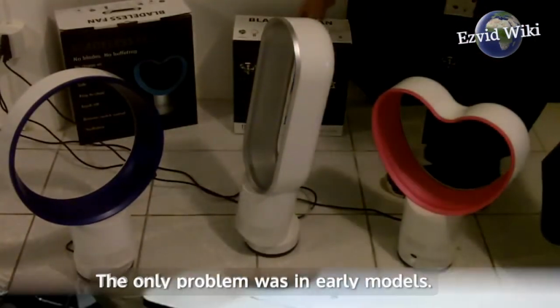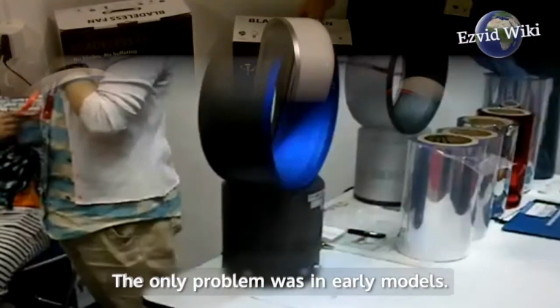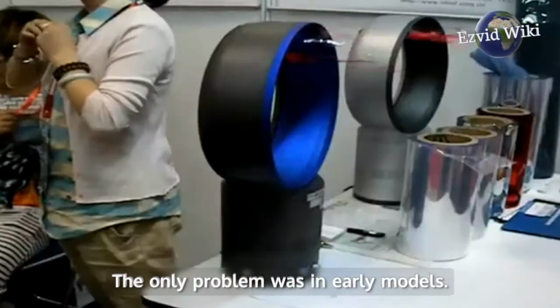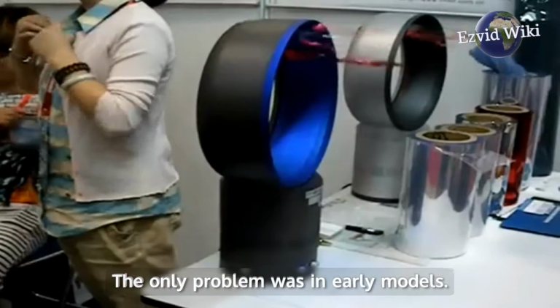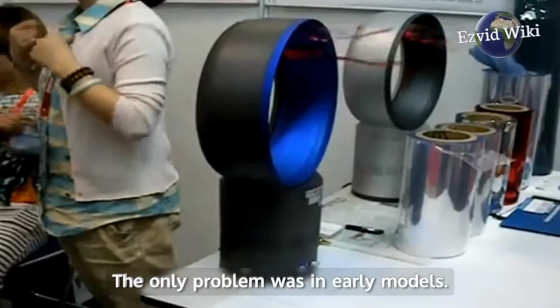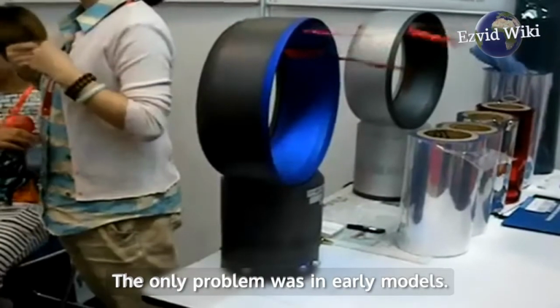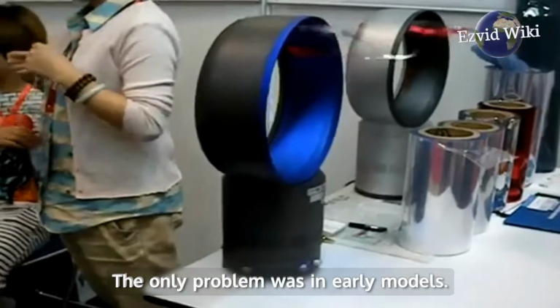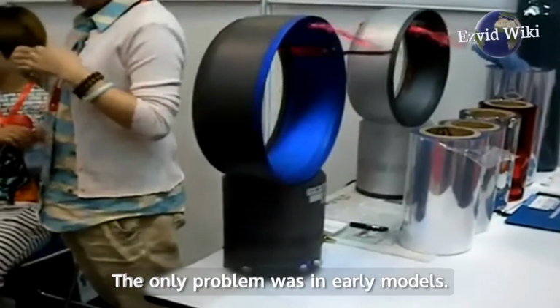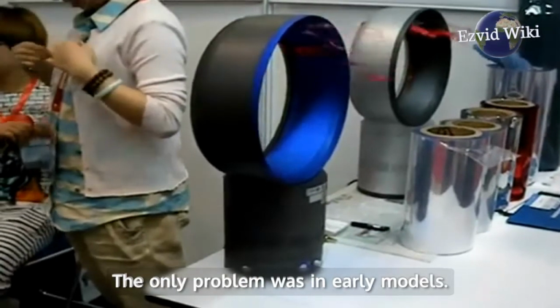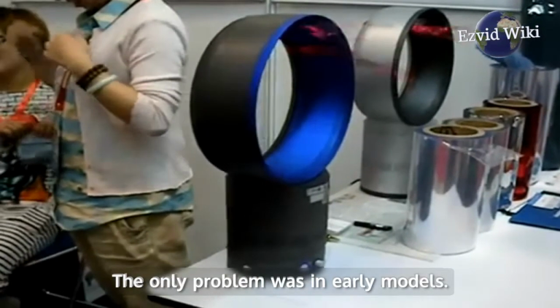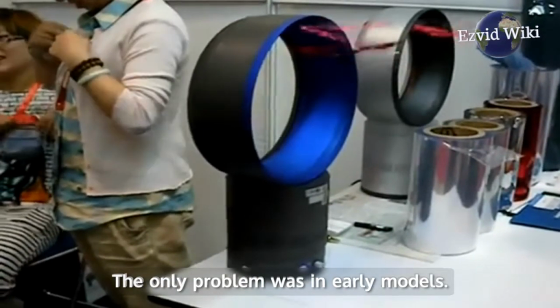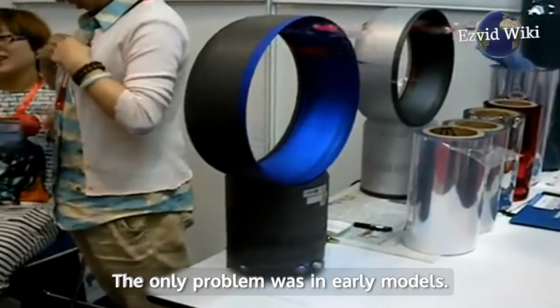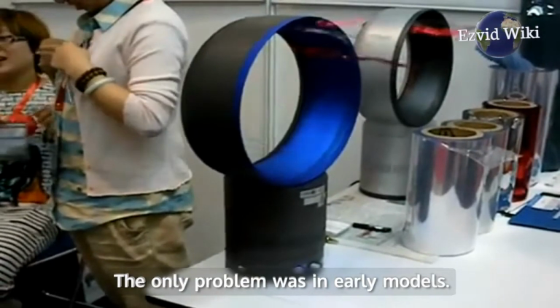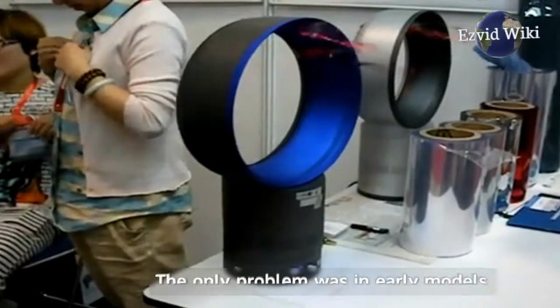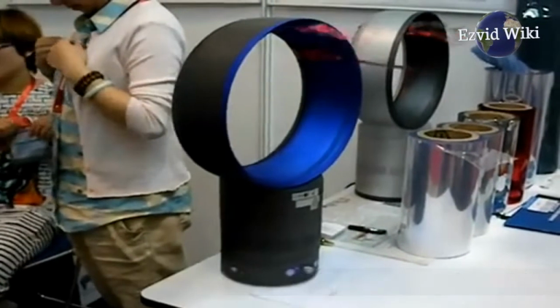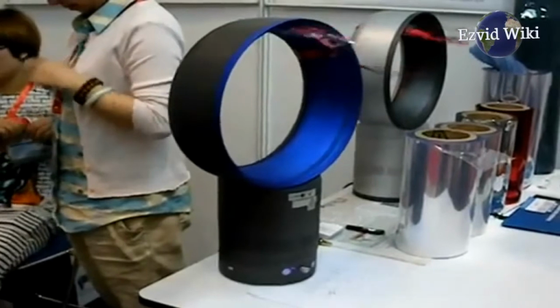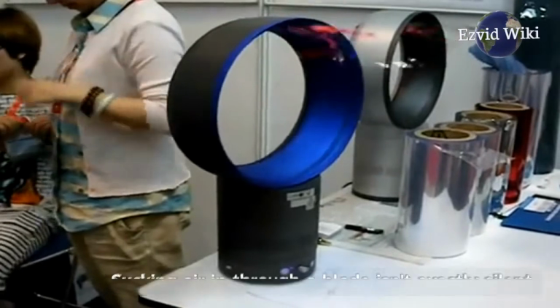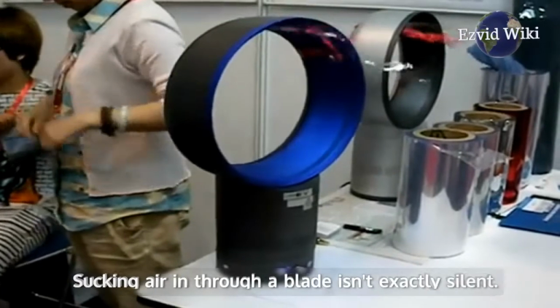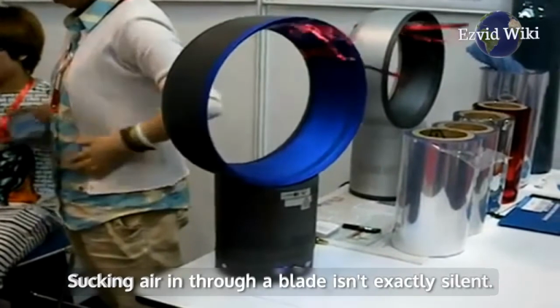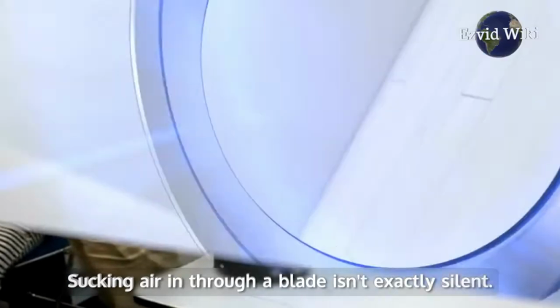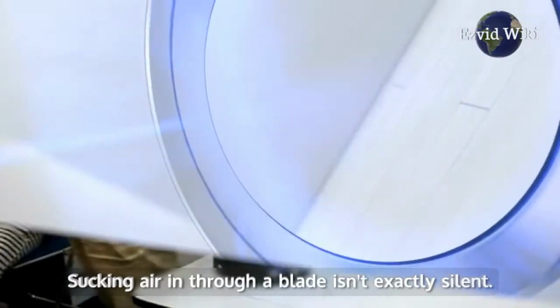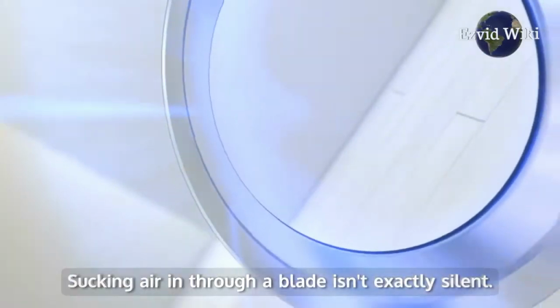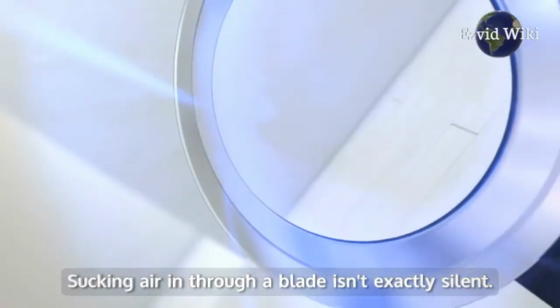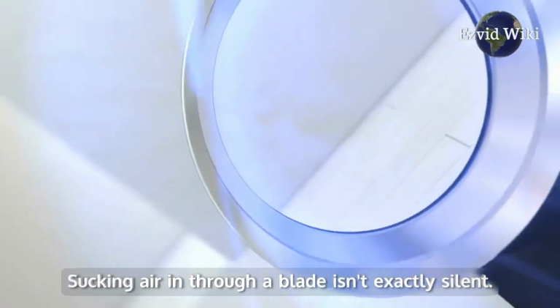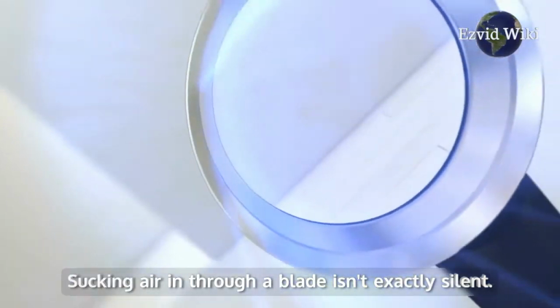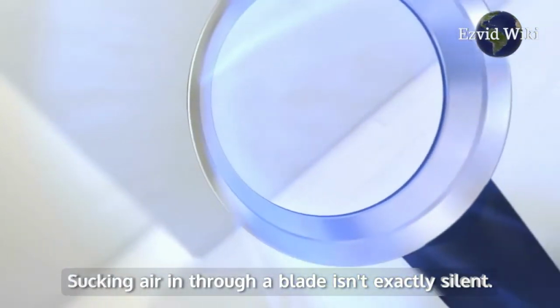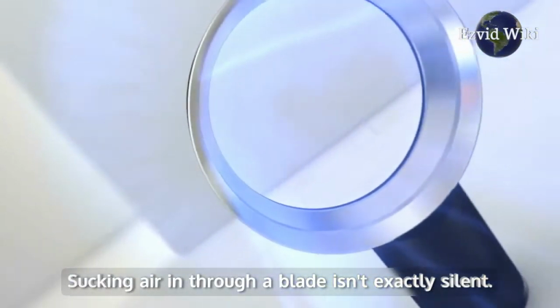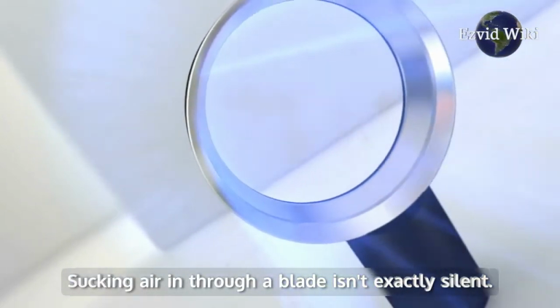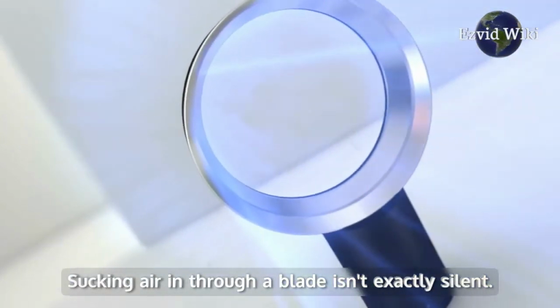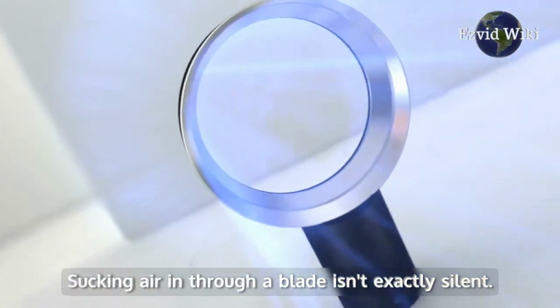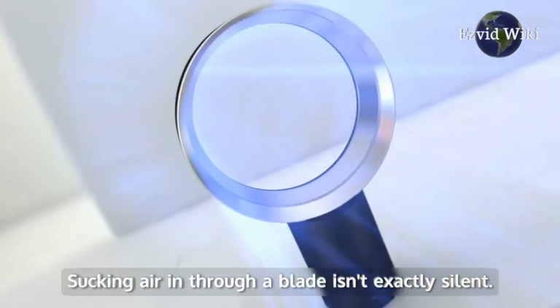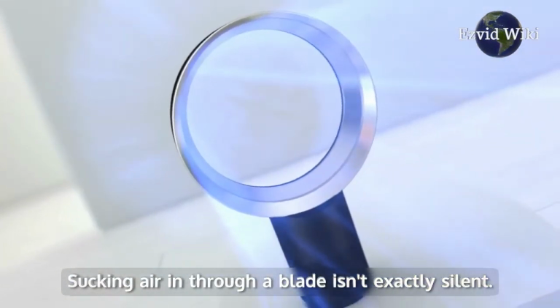The only problem was in earlier models — sucking air in through a blade isn't exactly silent.